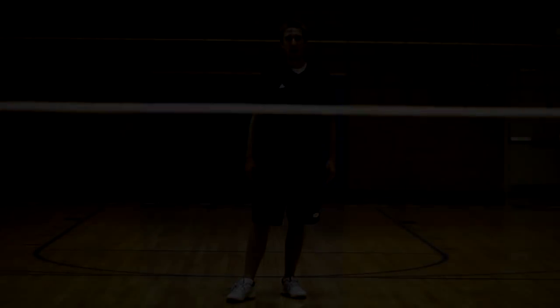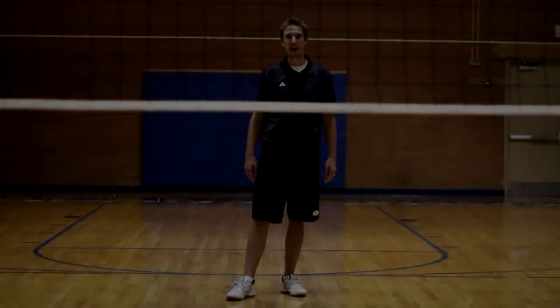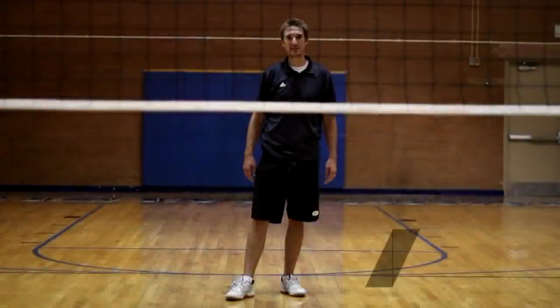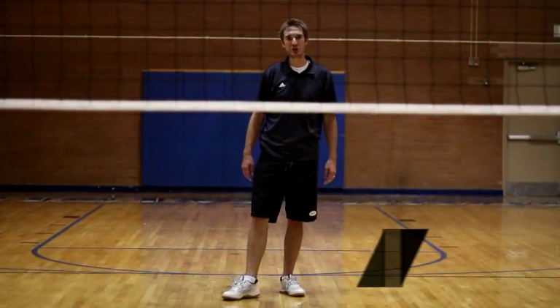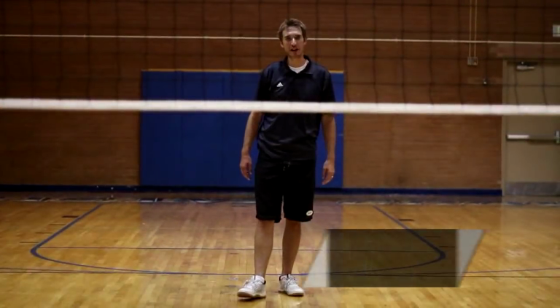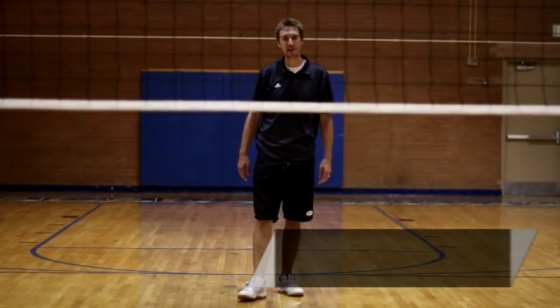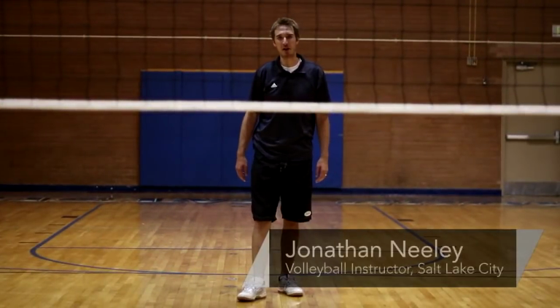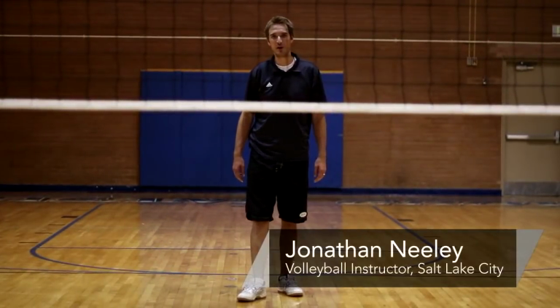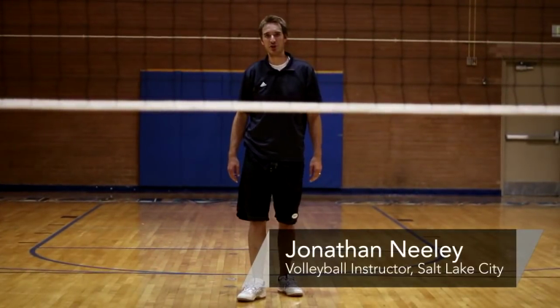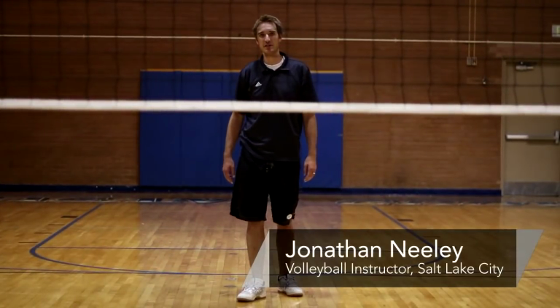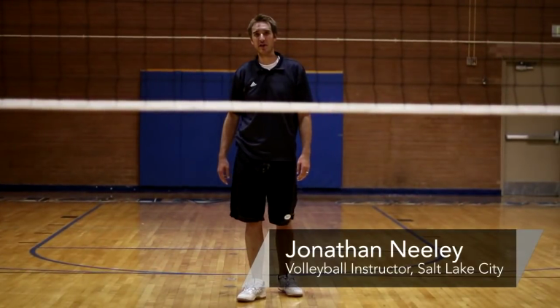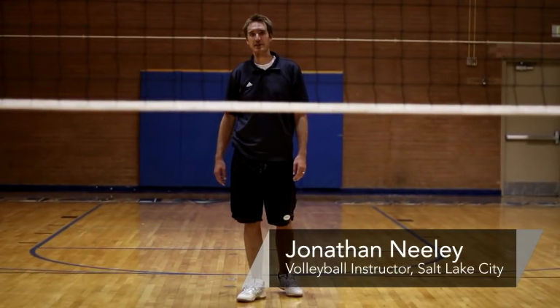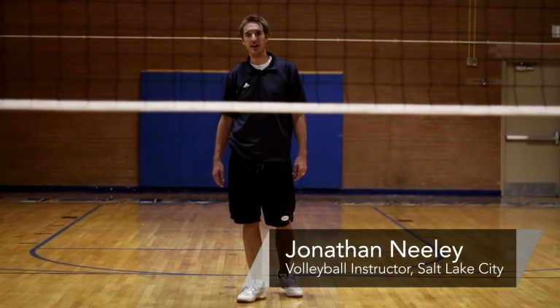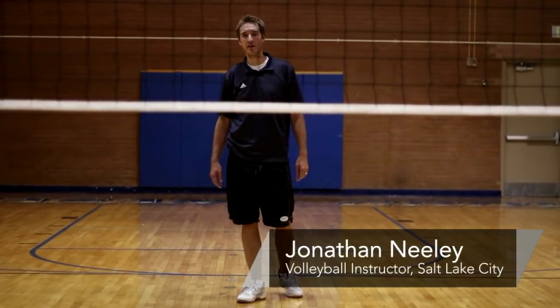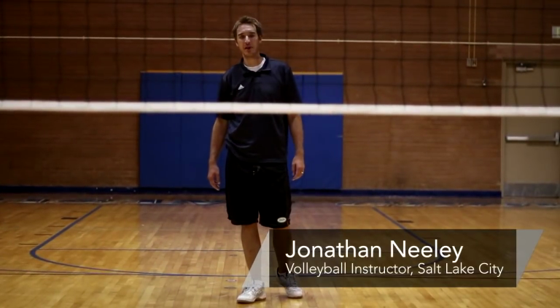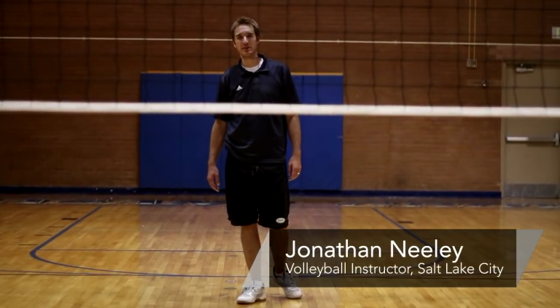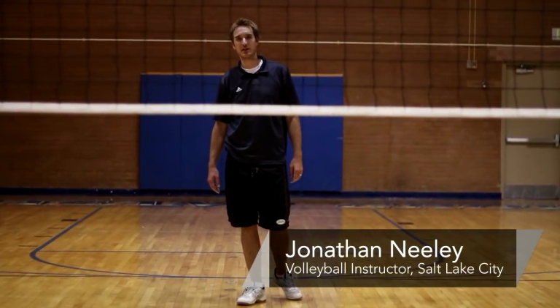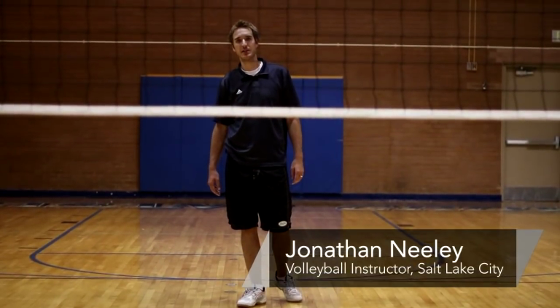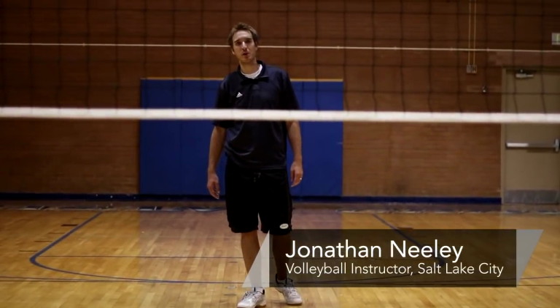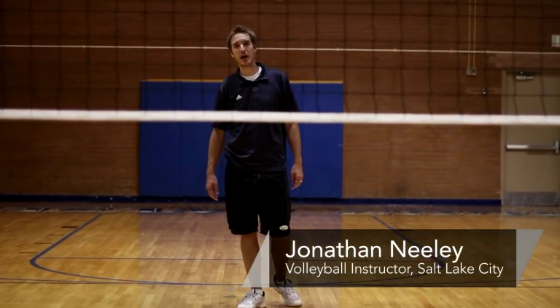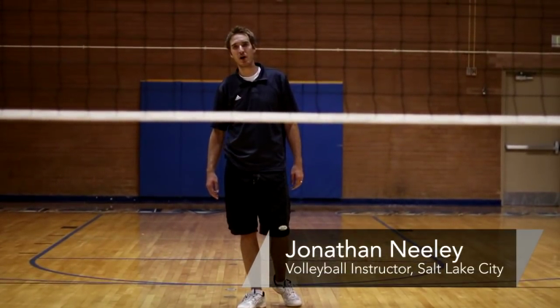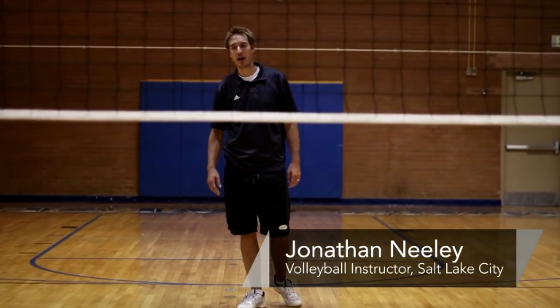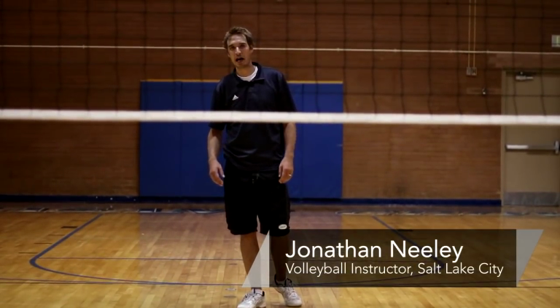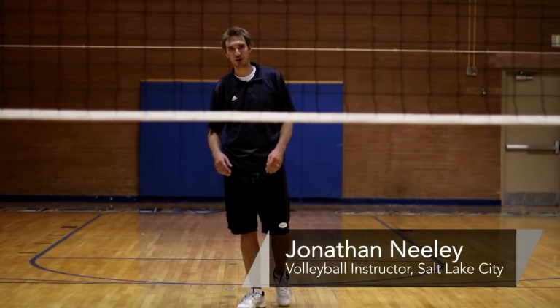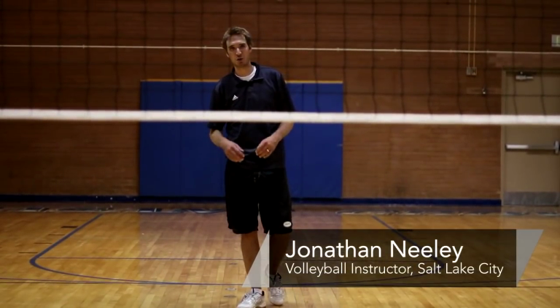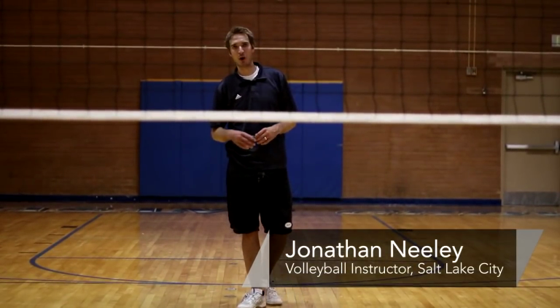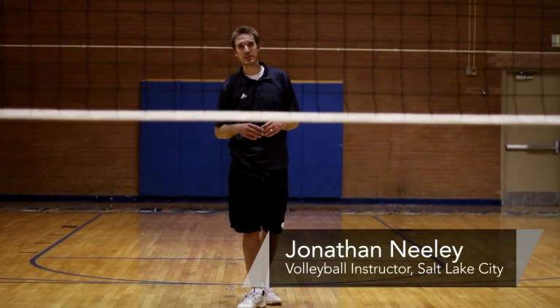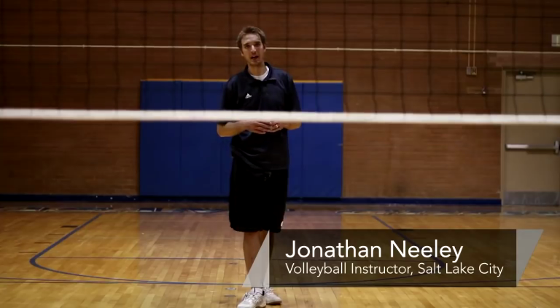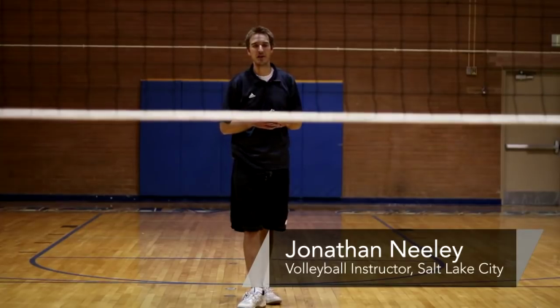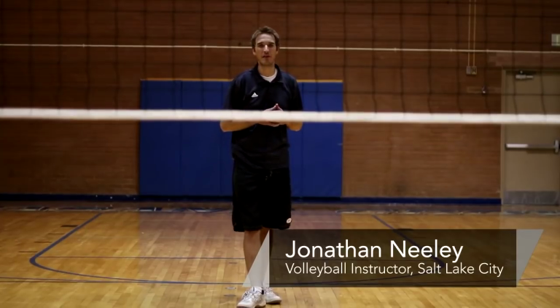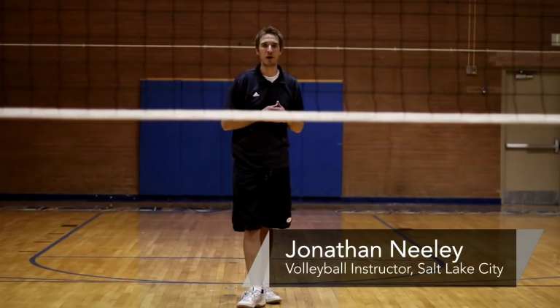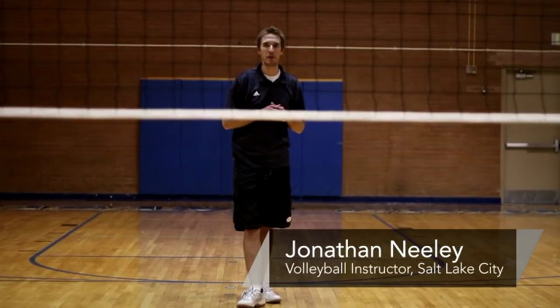Hey, this is Johnny Neely, volleyball coach here in Salt Lake City. I'm going to talk to you about how to rotate in volleyball.